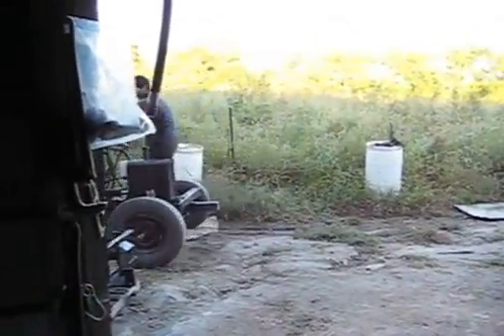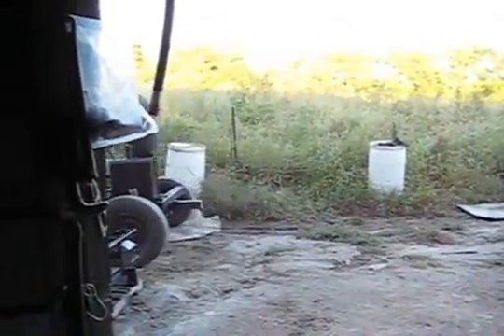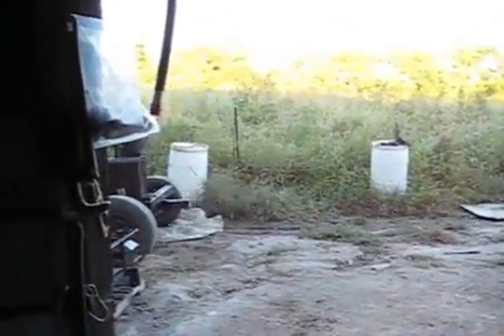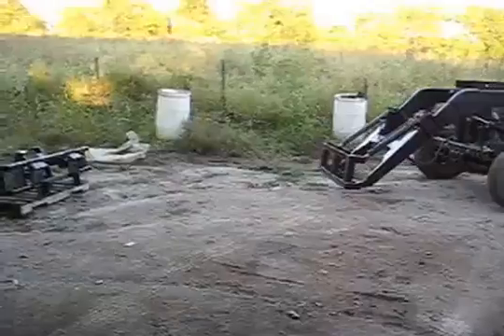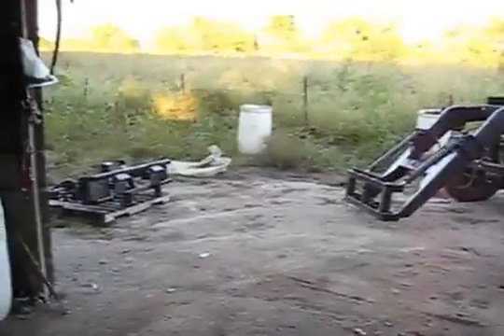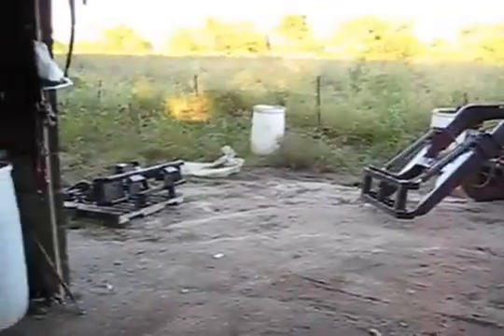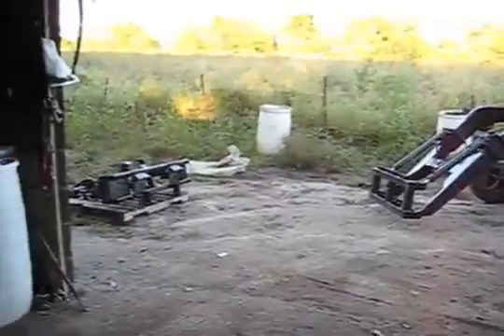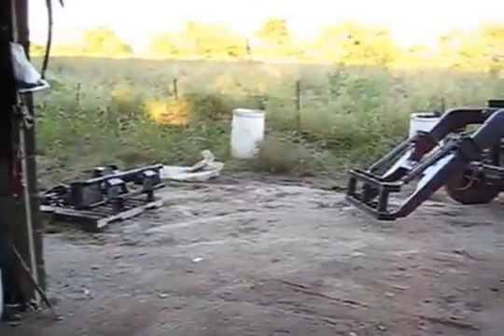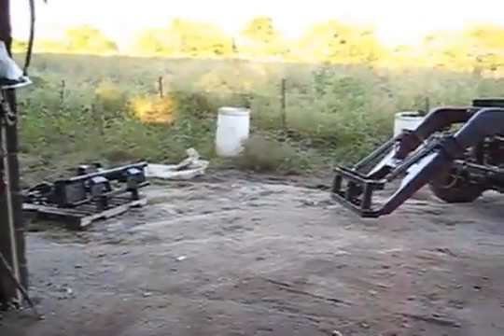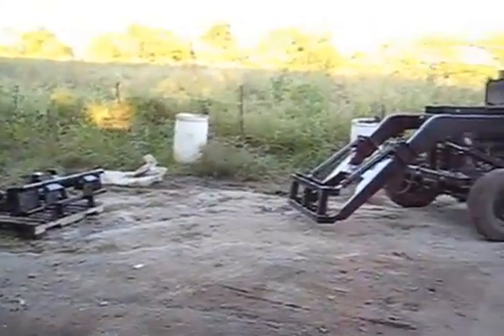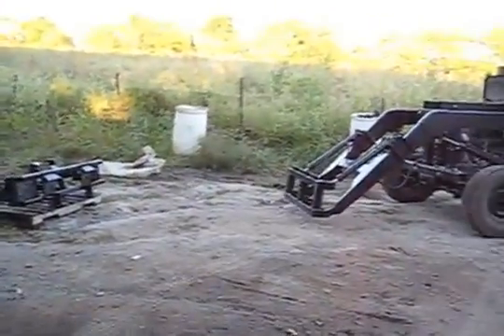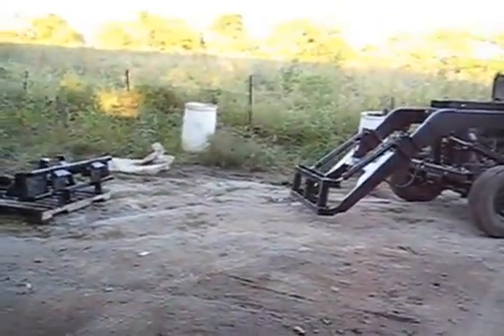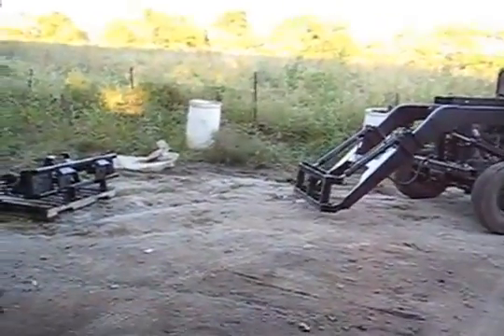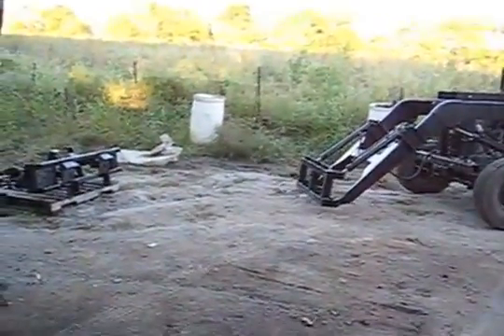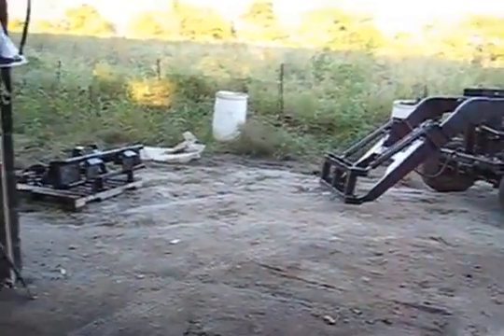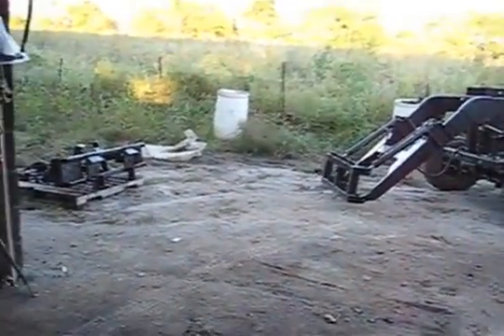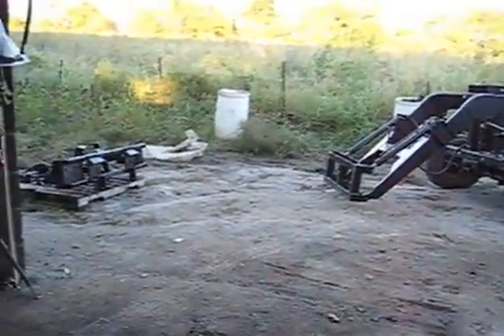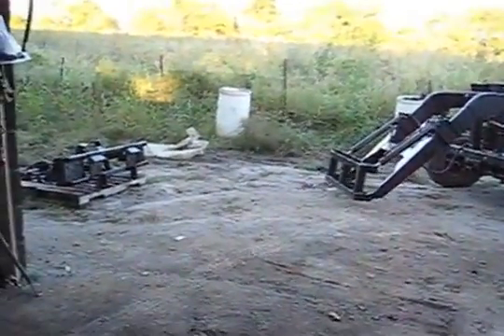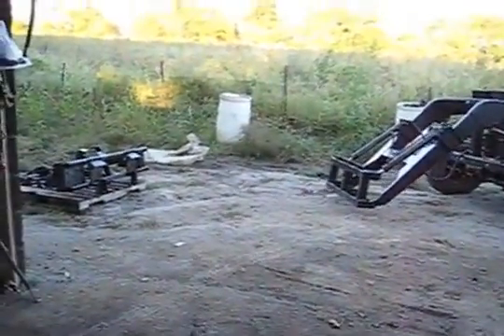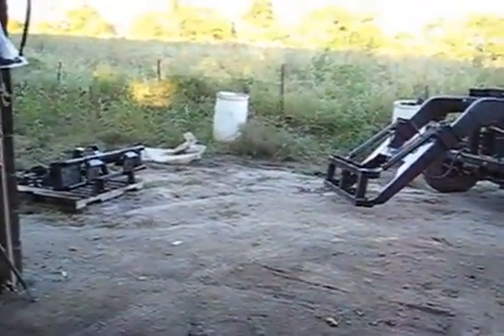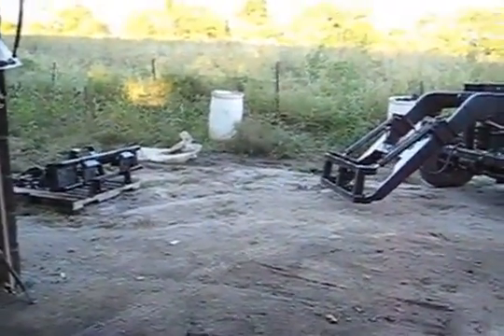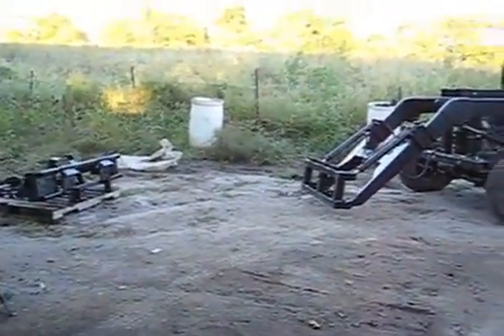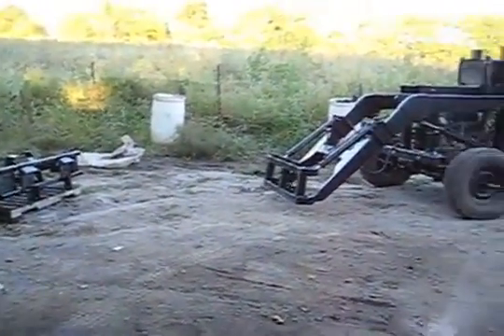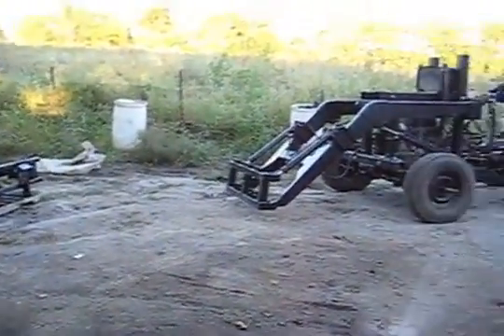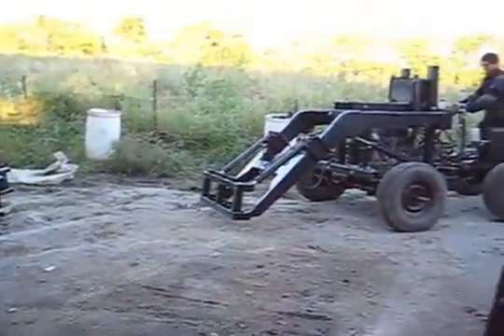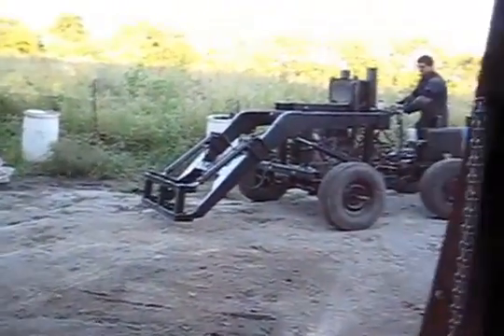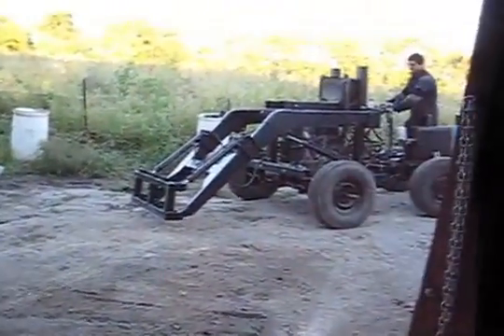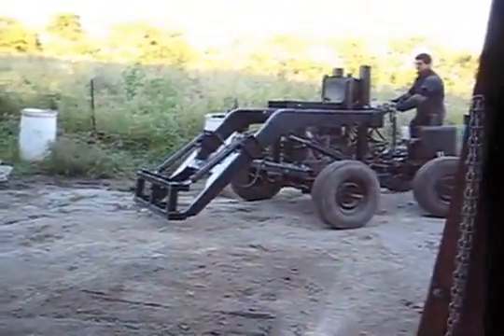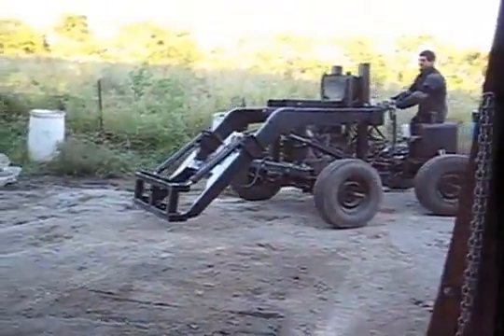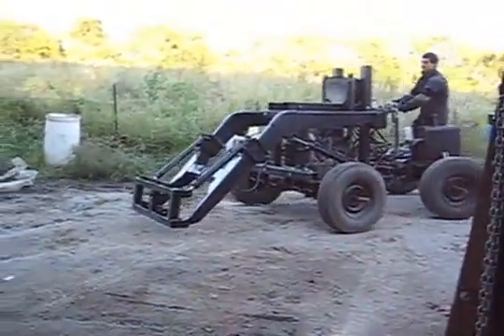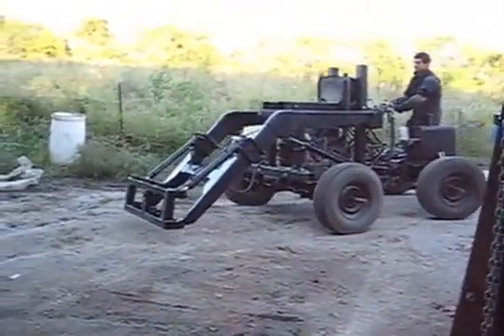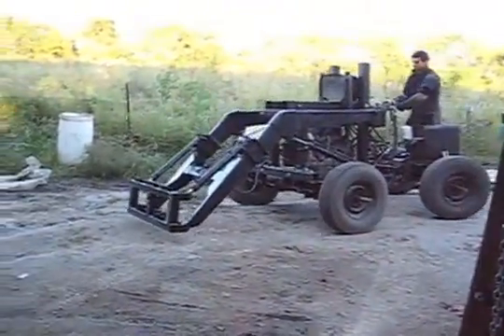Trying to hook up to the rototiller there on the left.